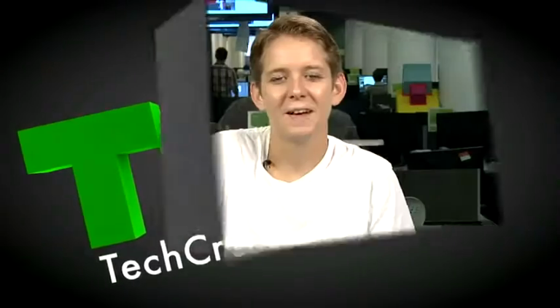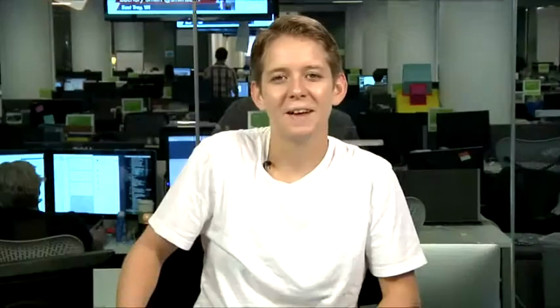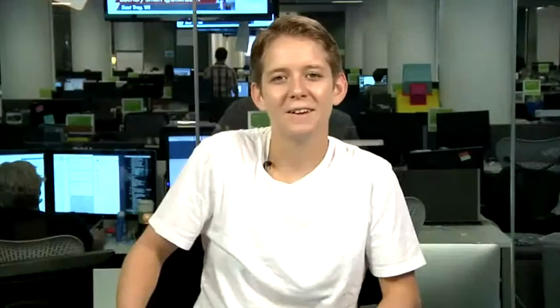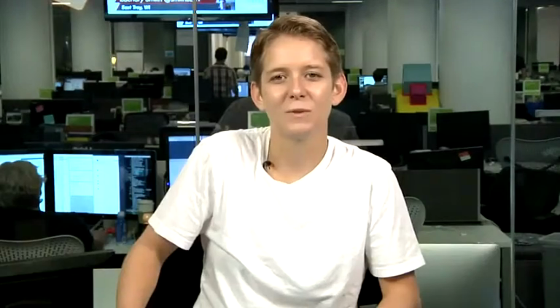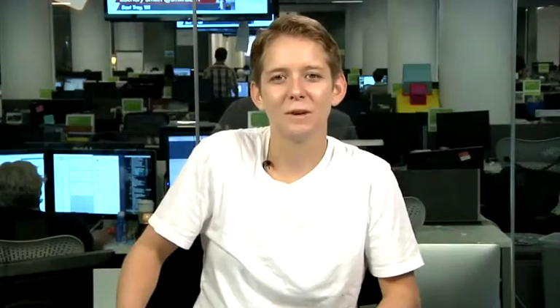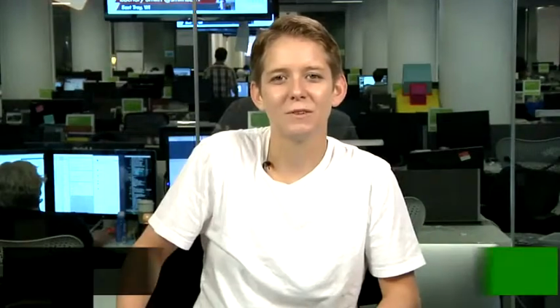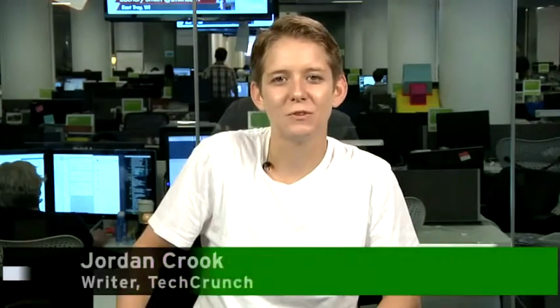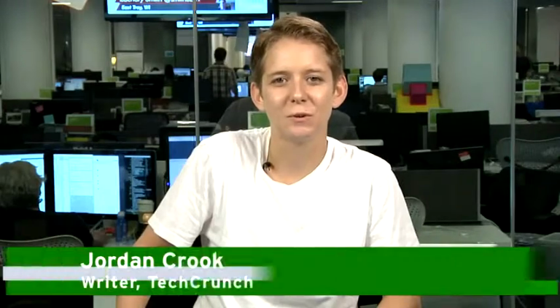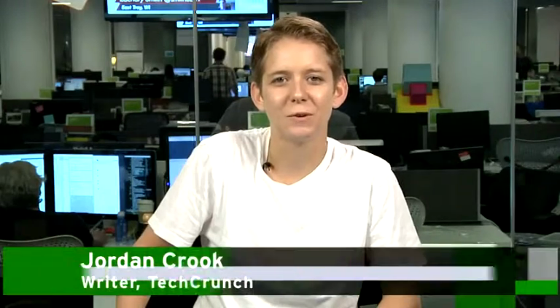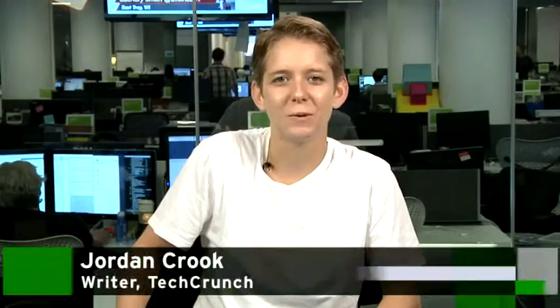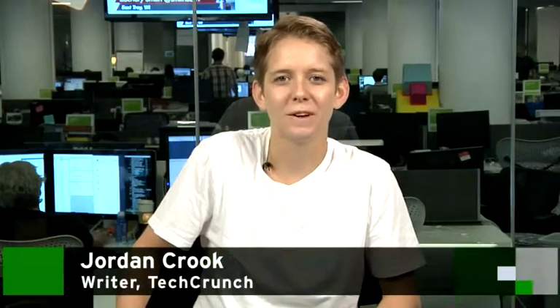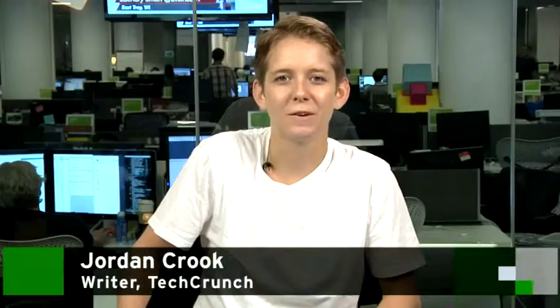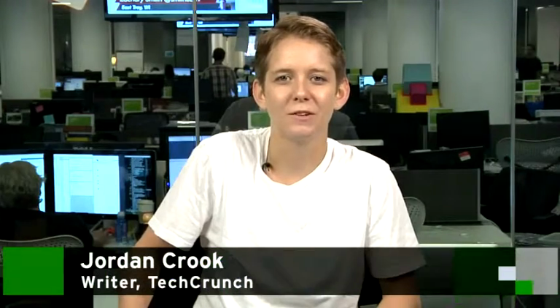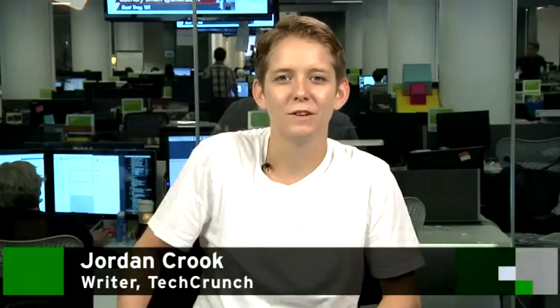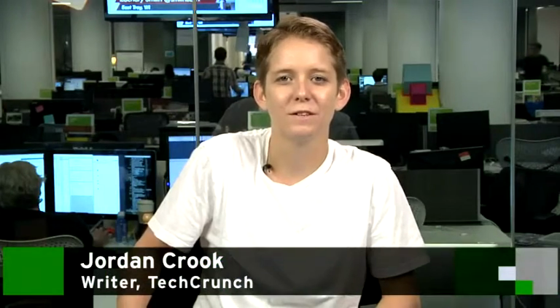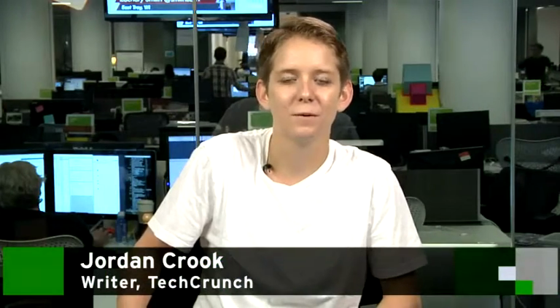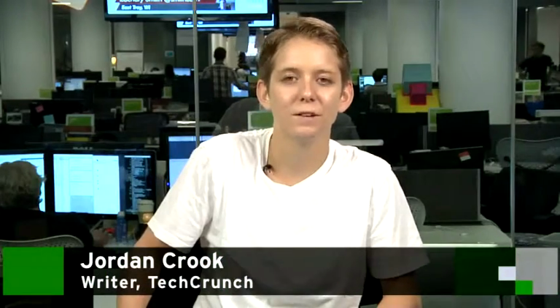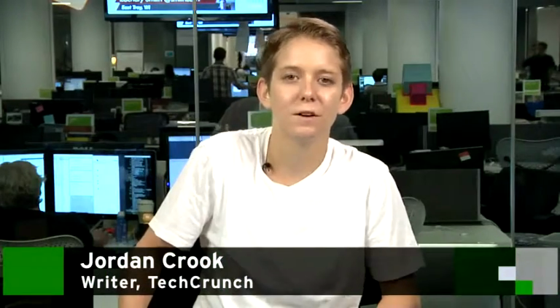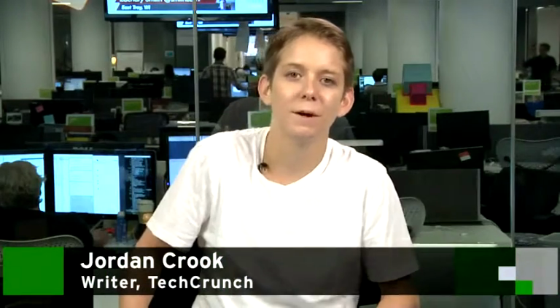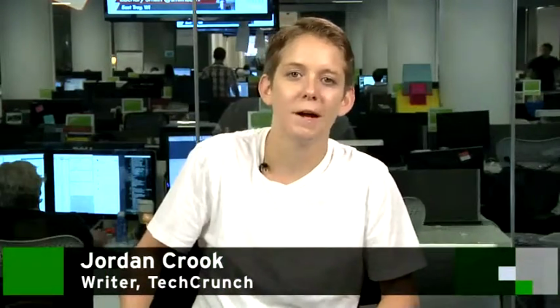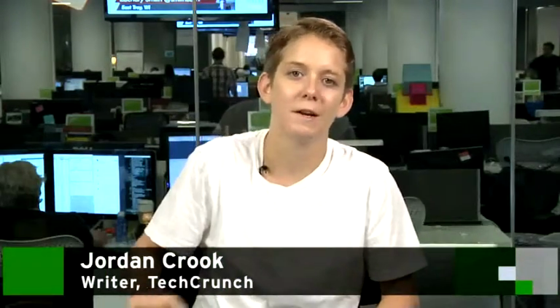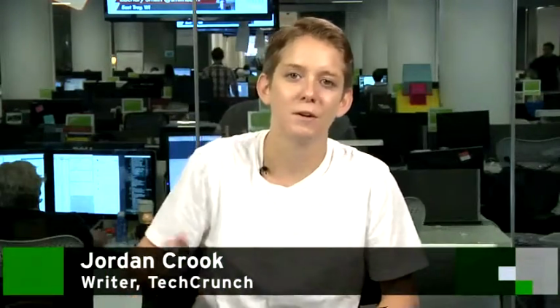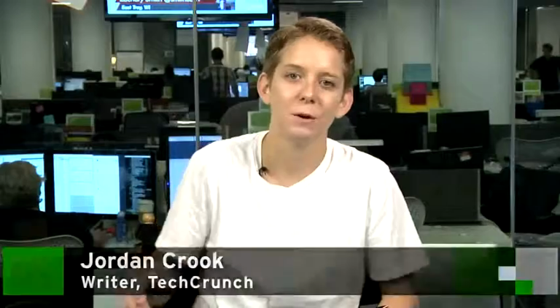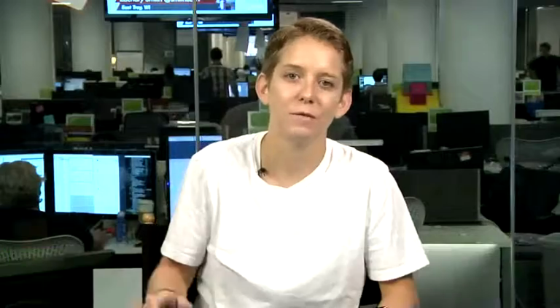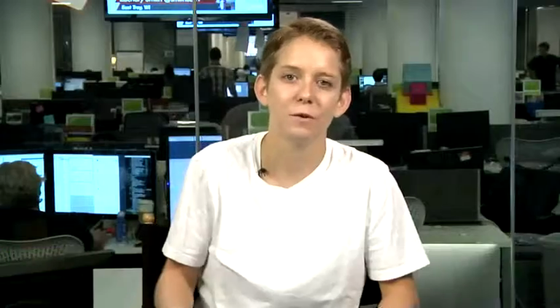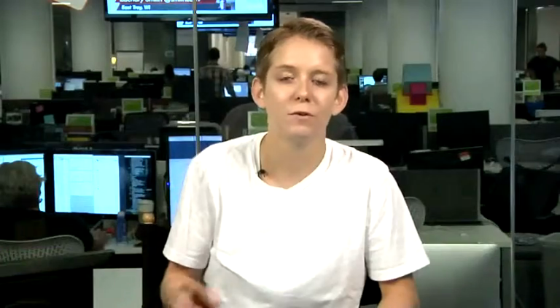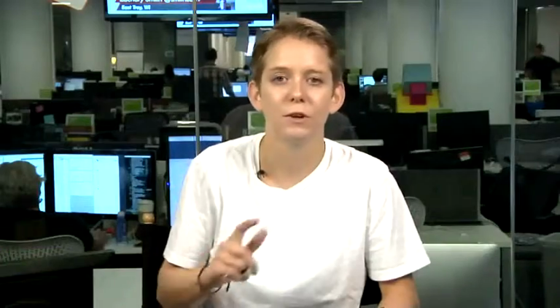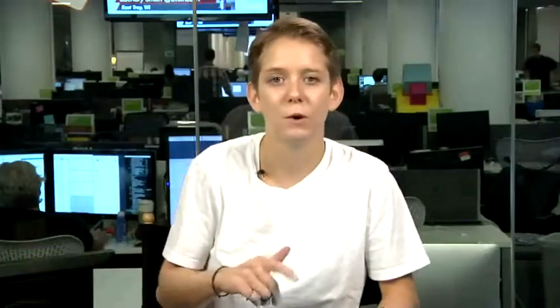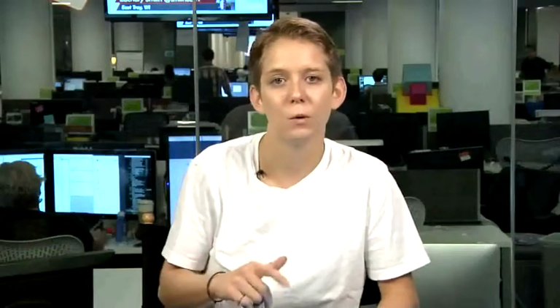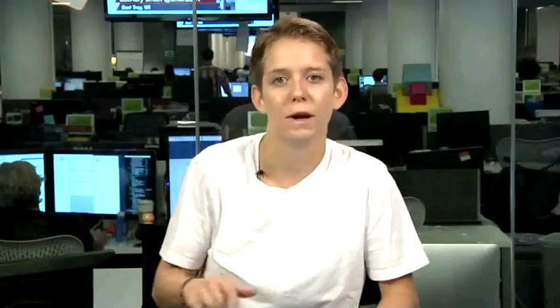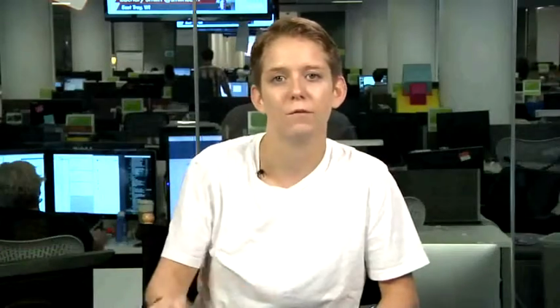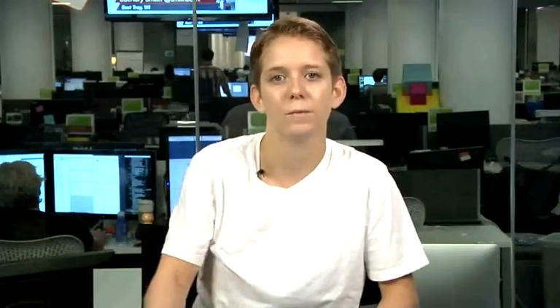Hey guys, what's up? This is Jordan Crook with TechCrunch, and today we're going to talk about how to get a new iPhone using your old iPhone.